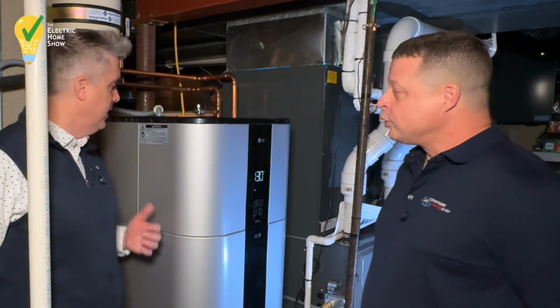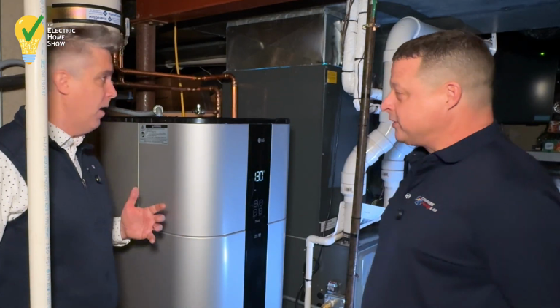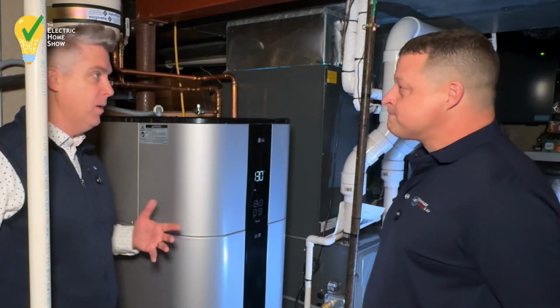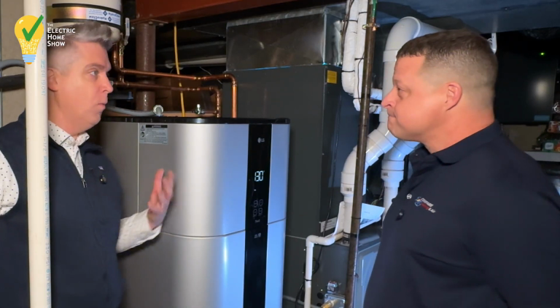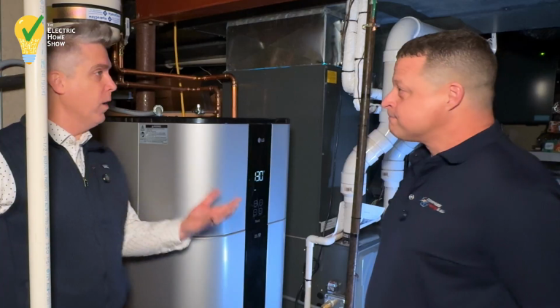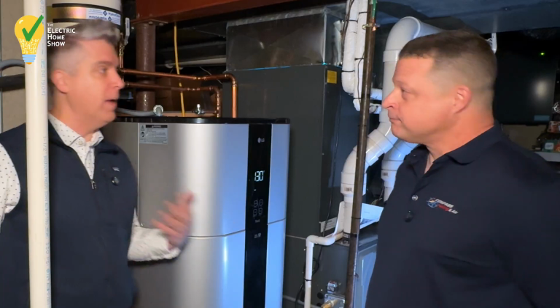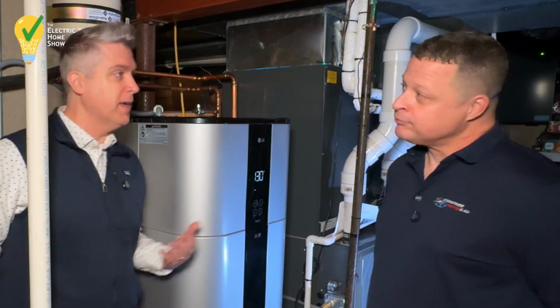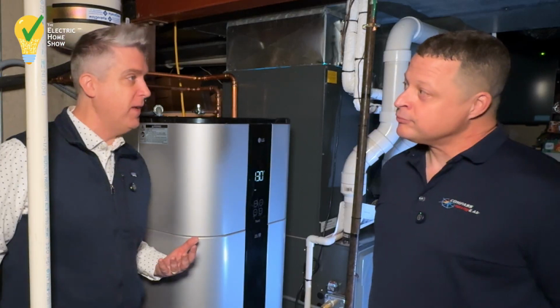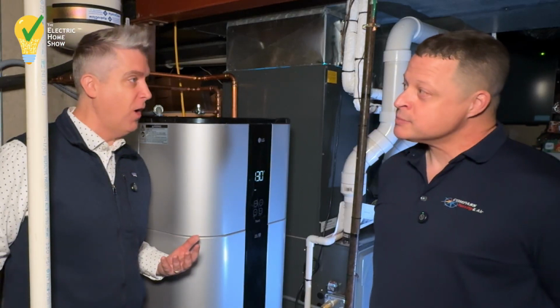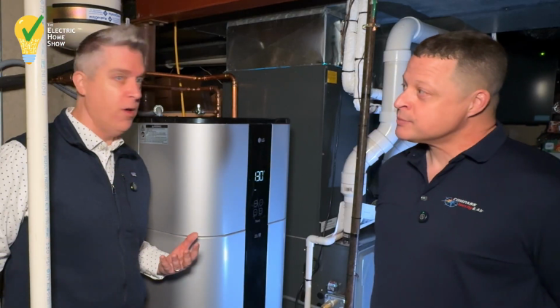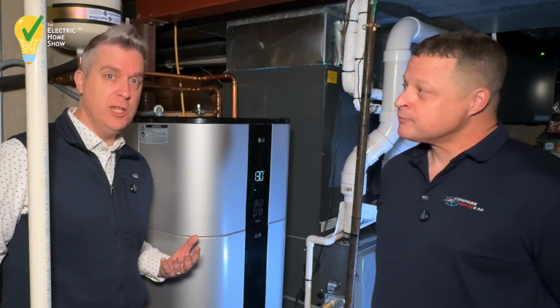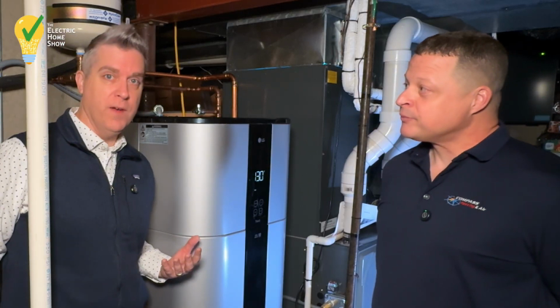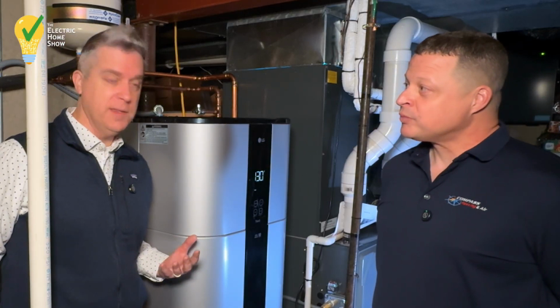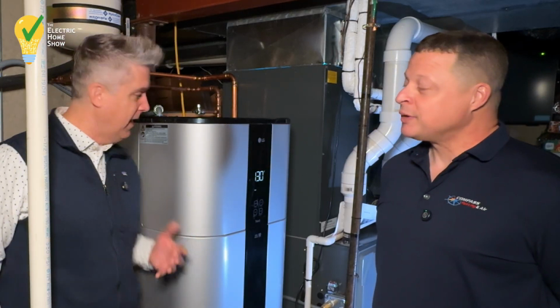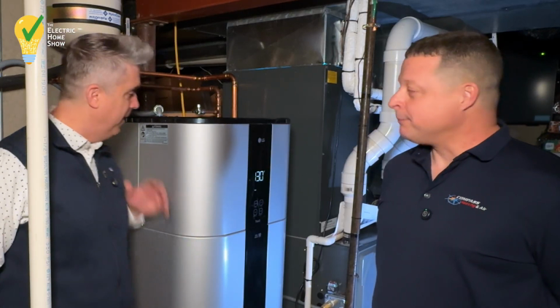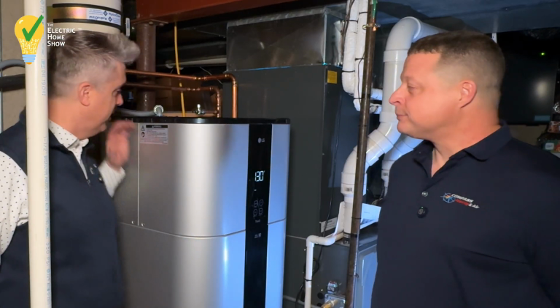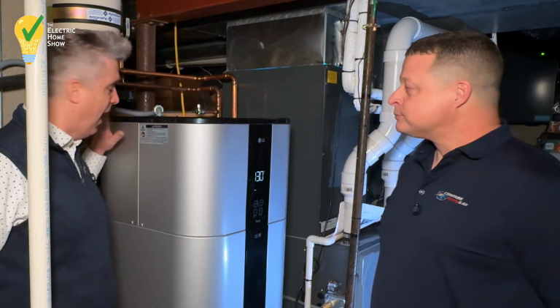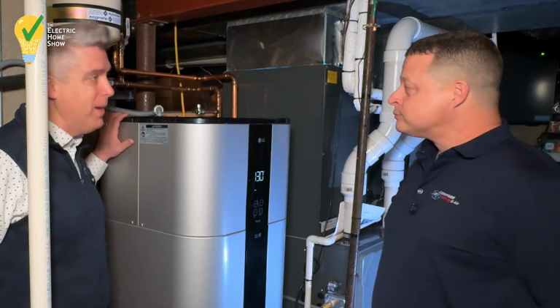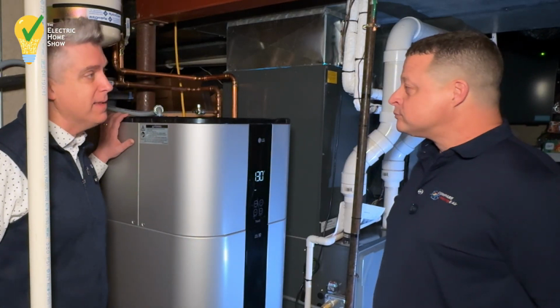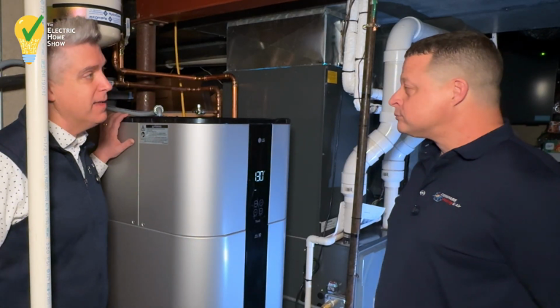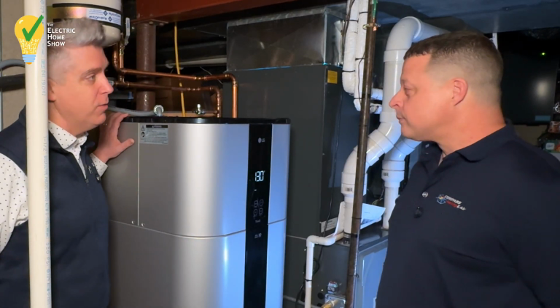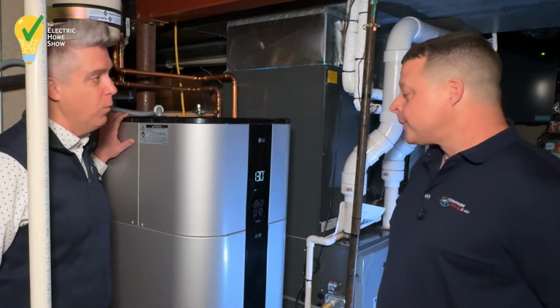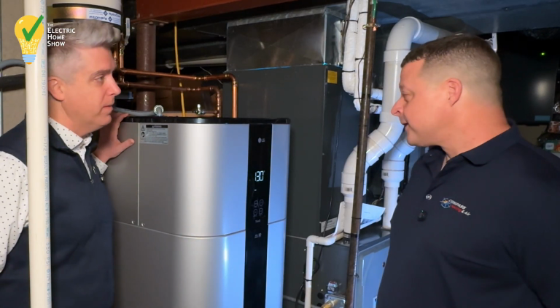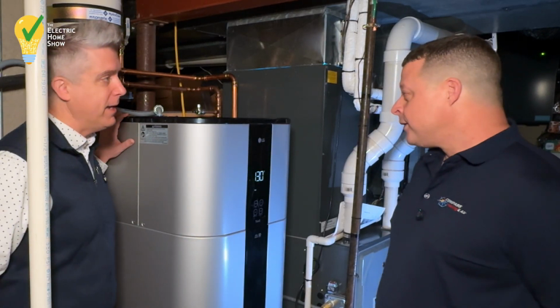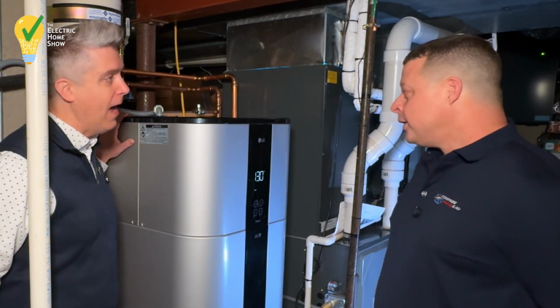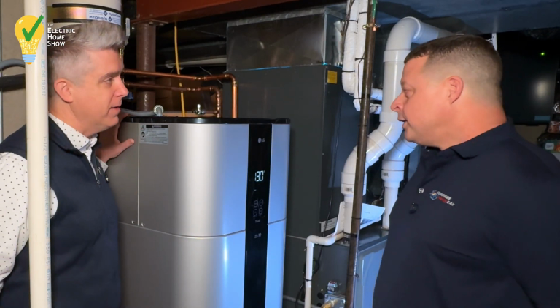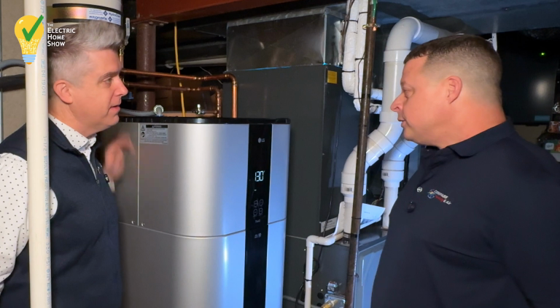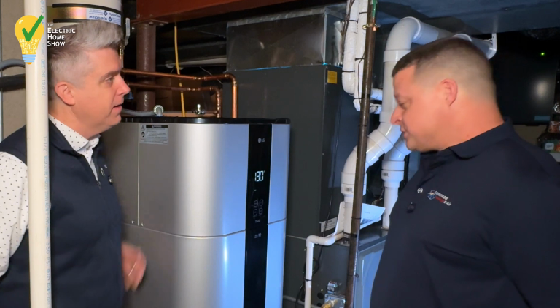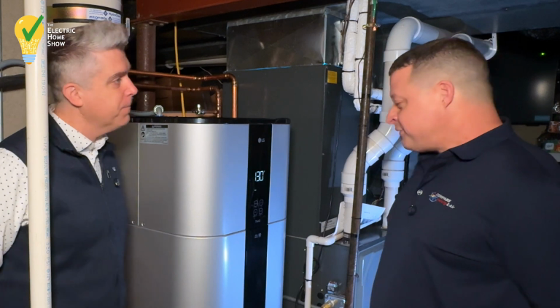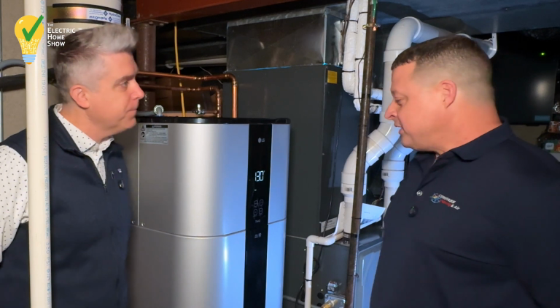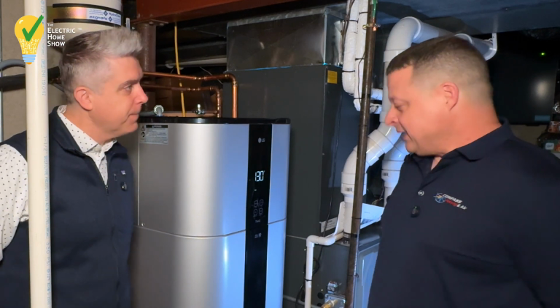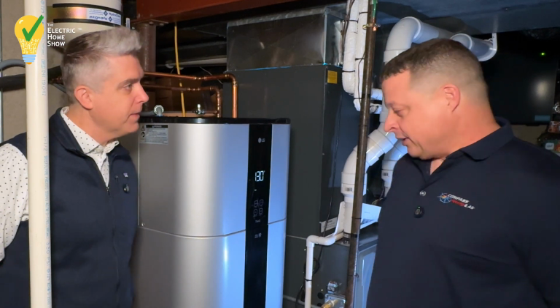We're both about six feet tall, and this unit — how many gallons is this? This is a 58 gallon. LG has 58 gallons and 80 gallons.